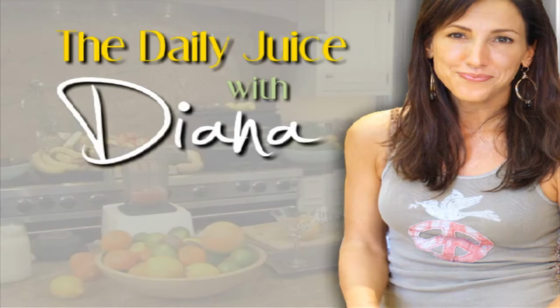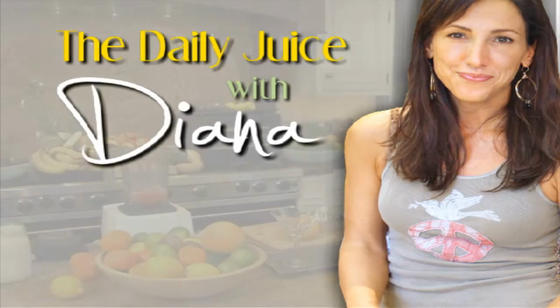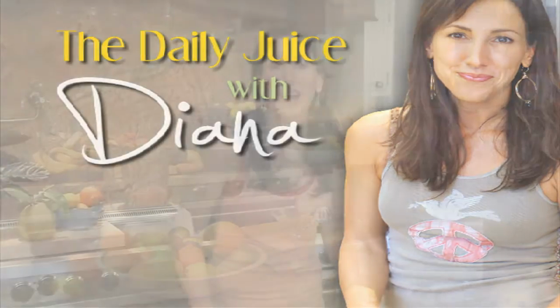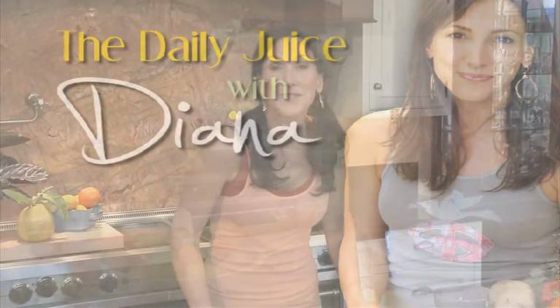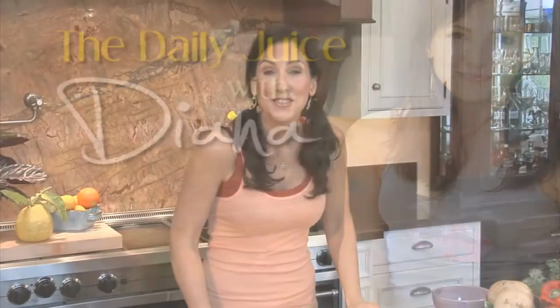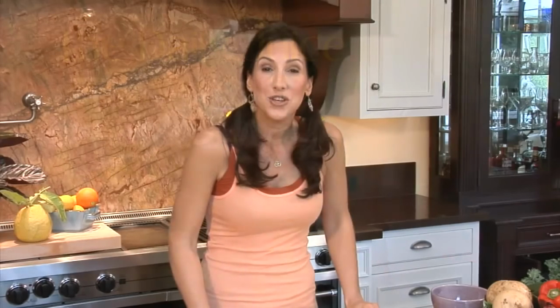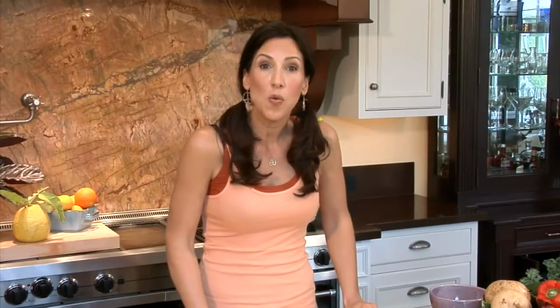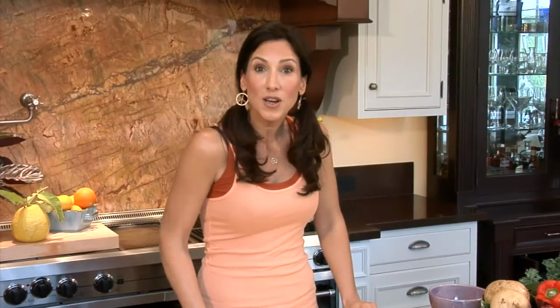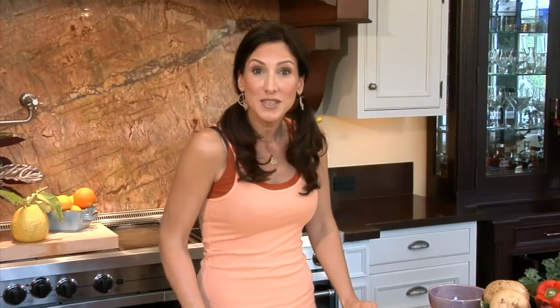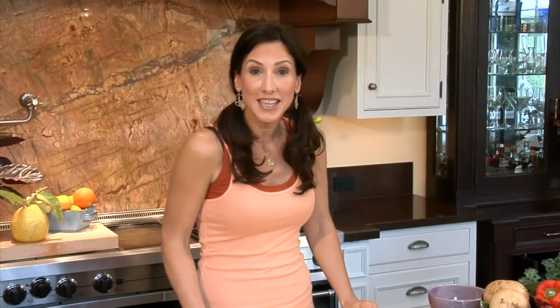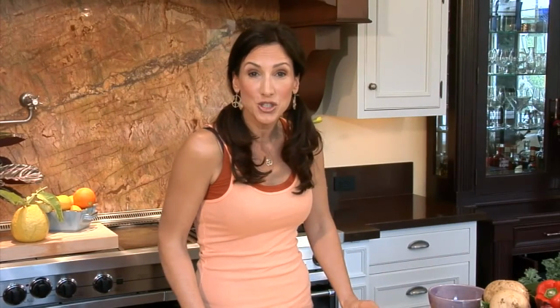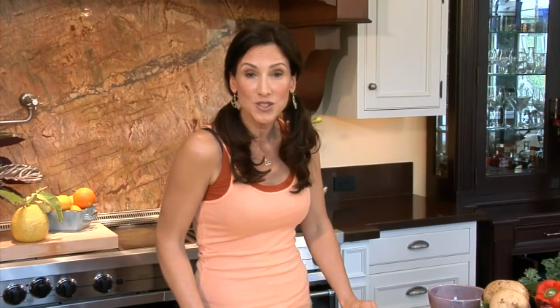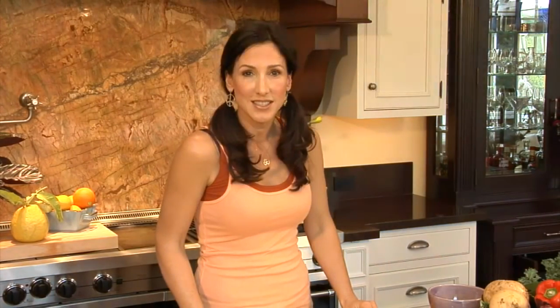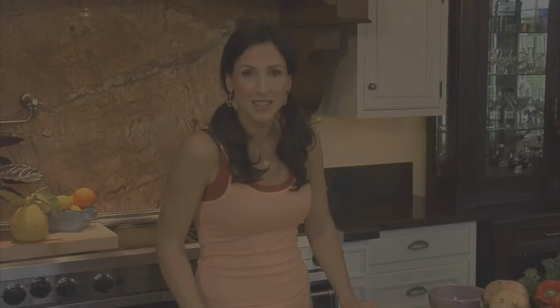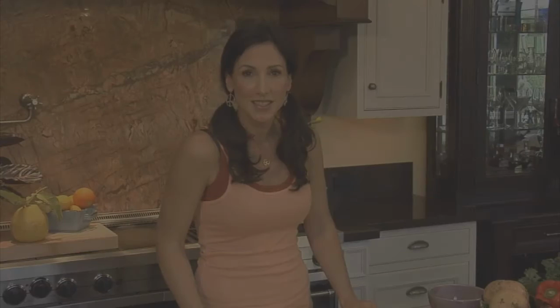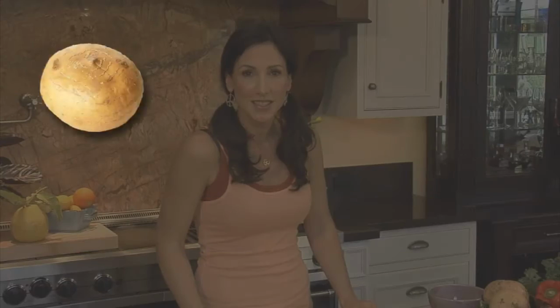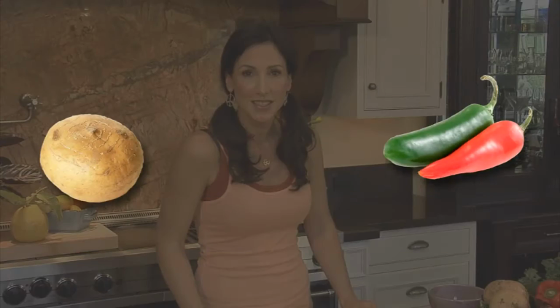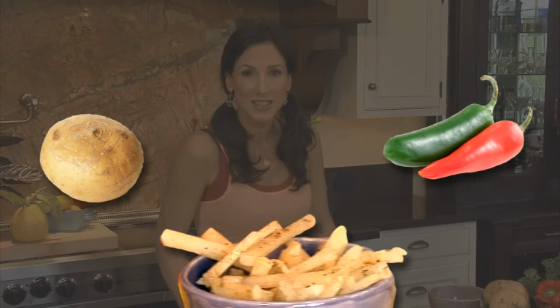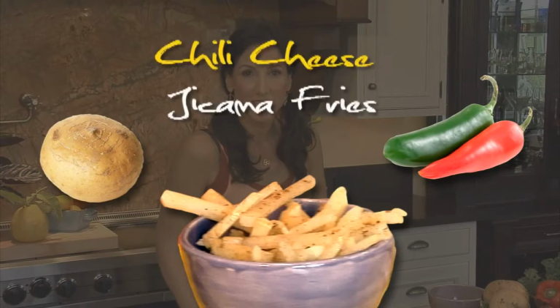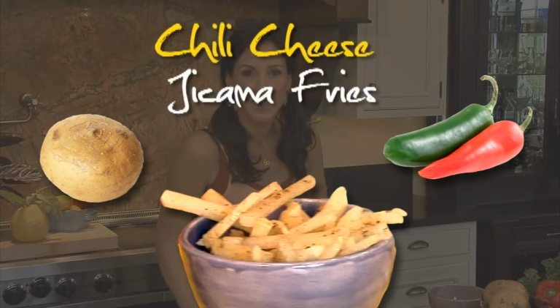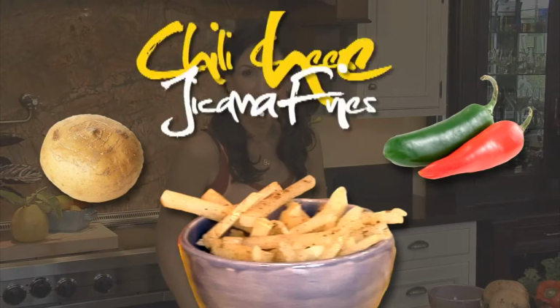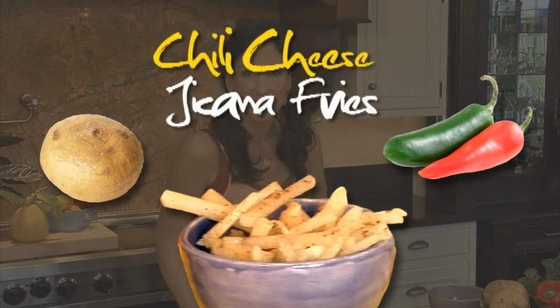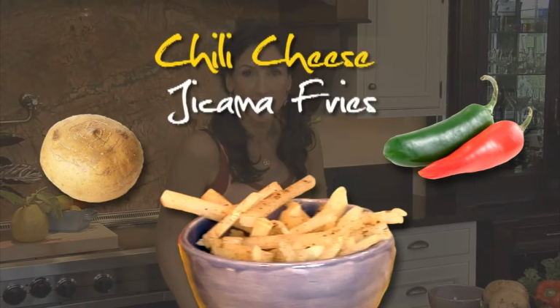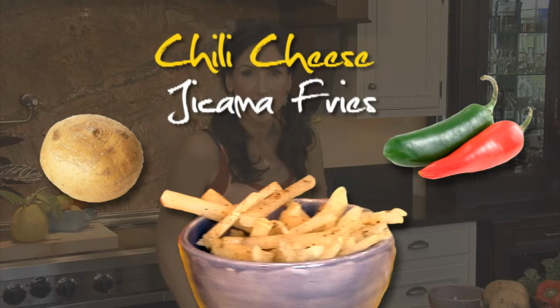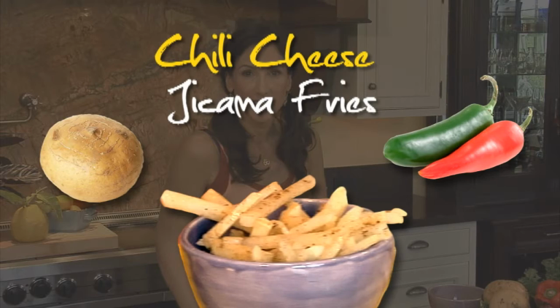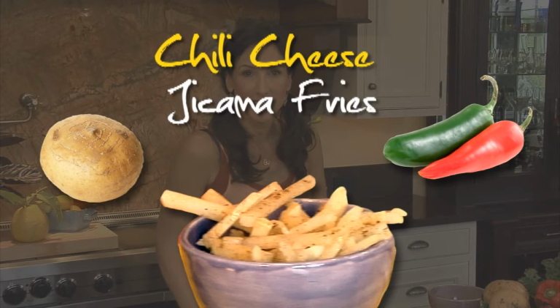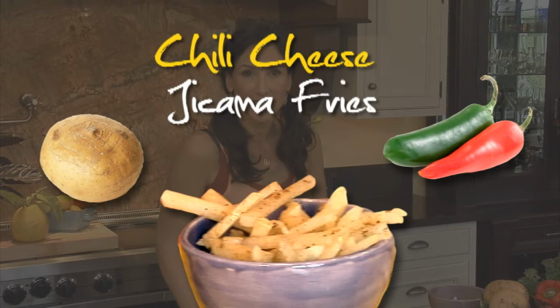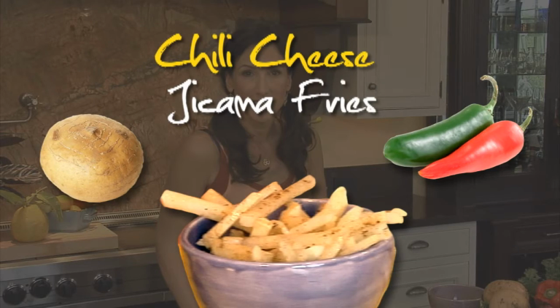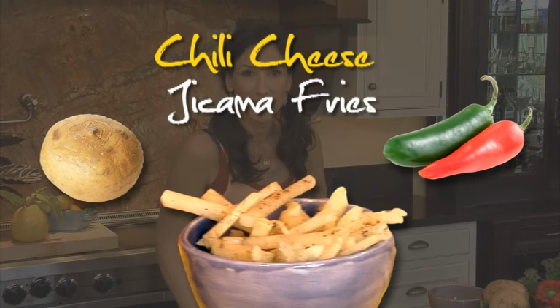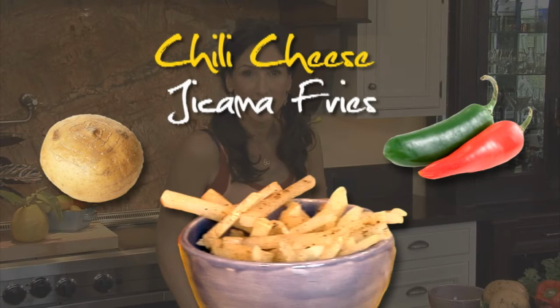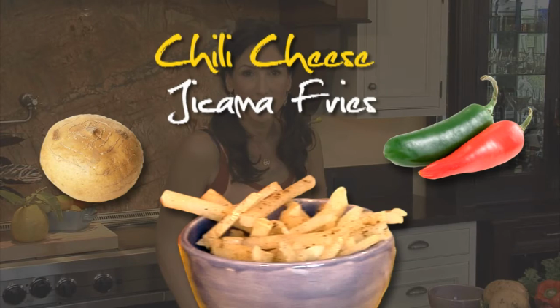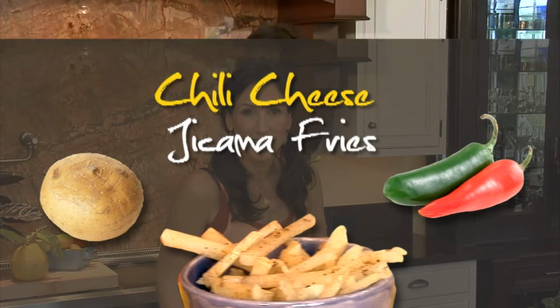Hi, I'm Diana Stobo. Welcome to The Daily Juice. Today we're going to make a chili cheese fry. This is not an ordinary chili cheese fry.